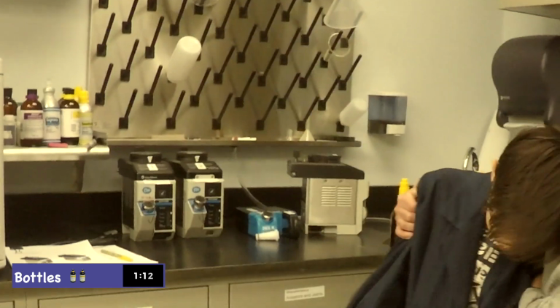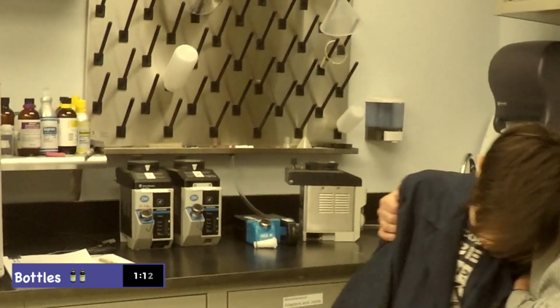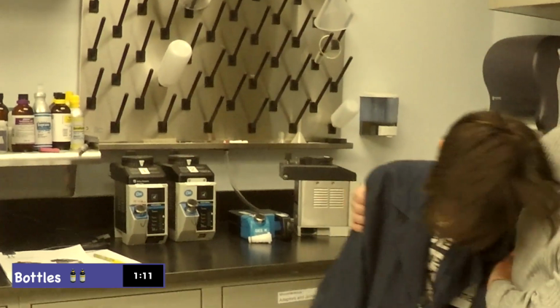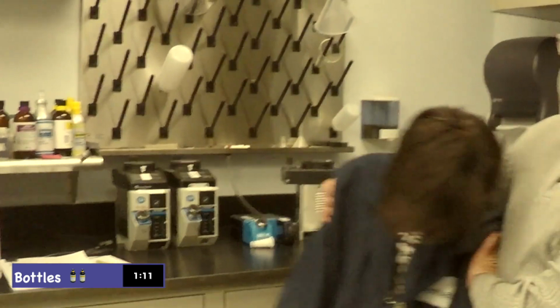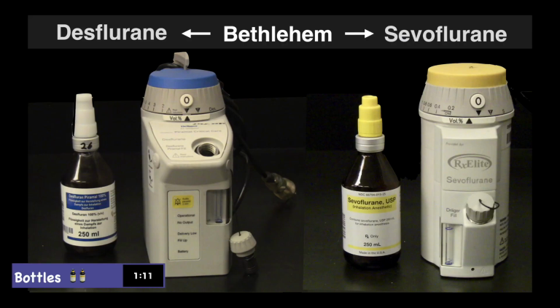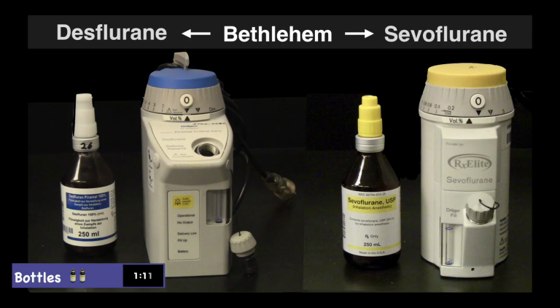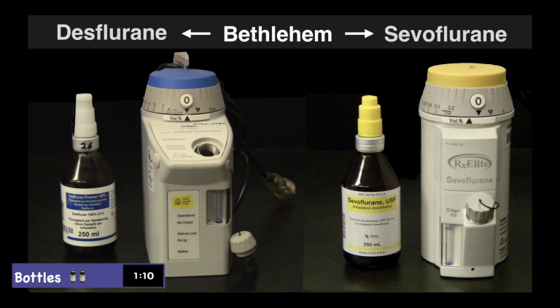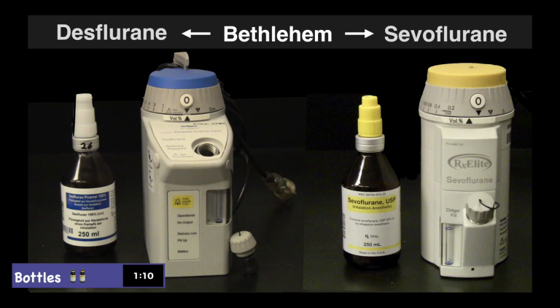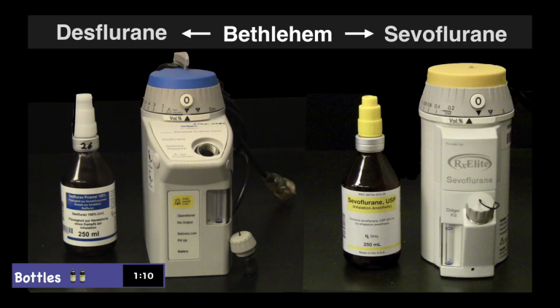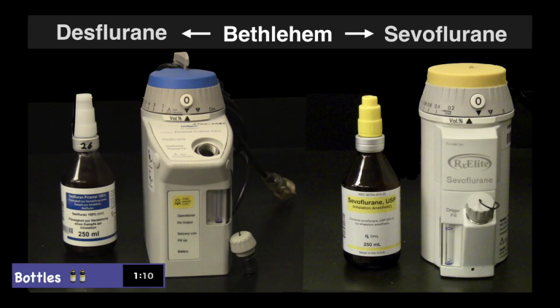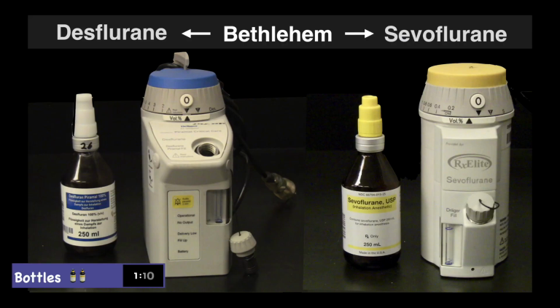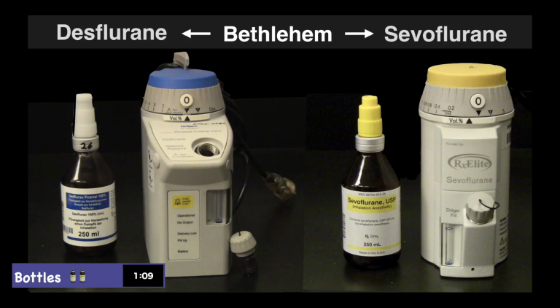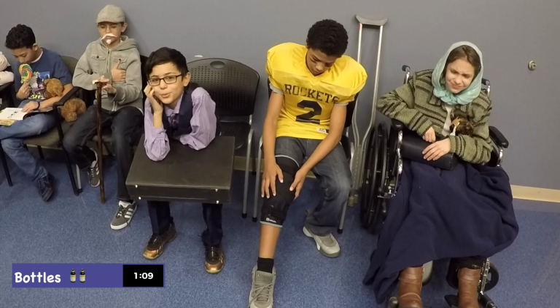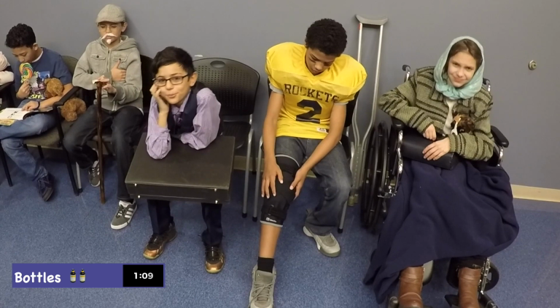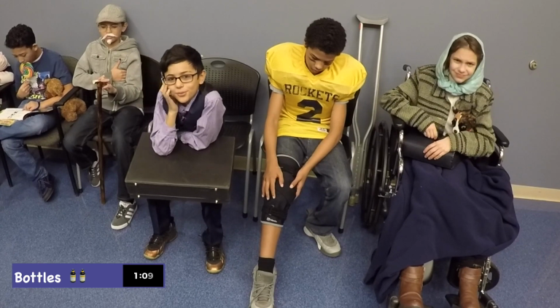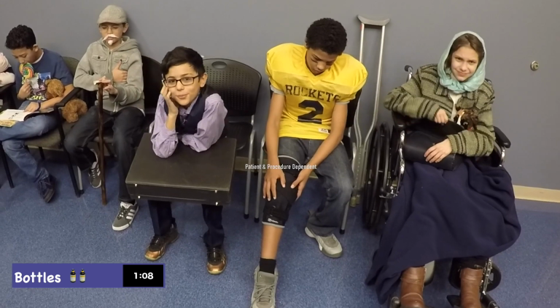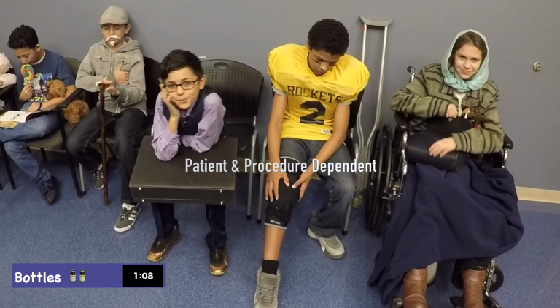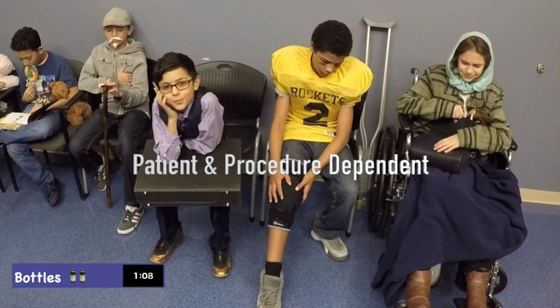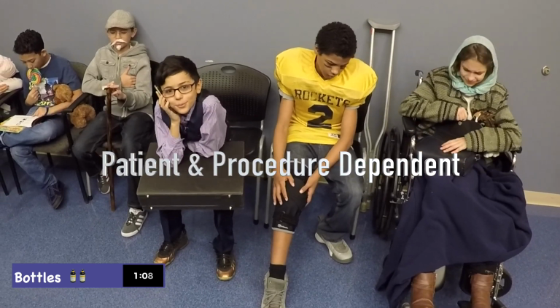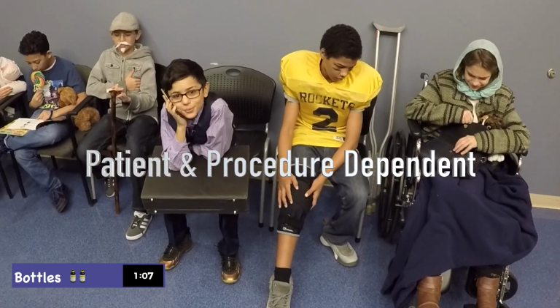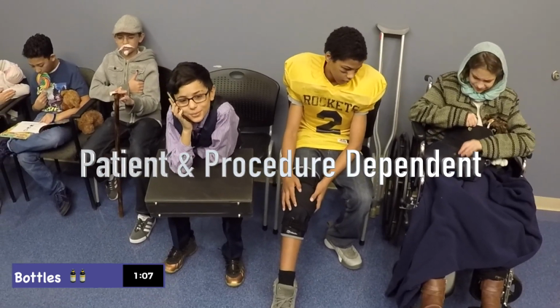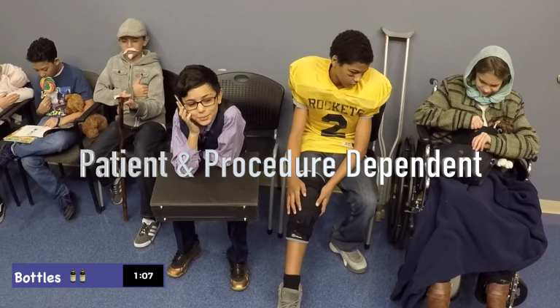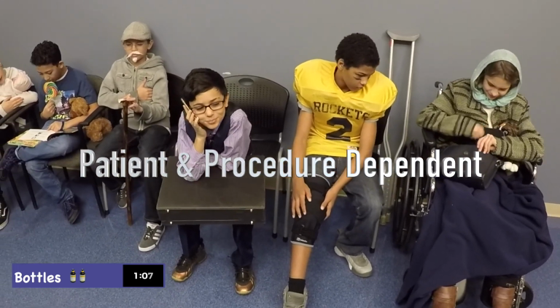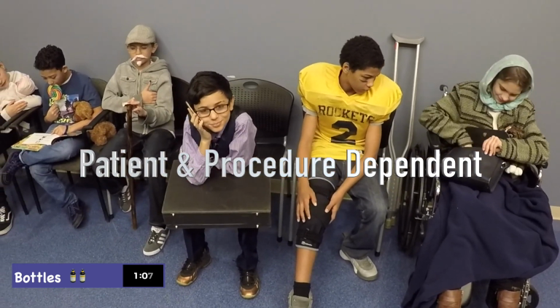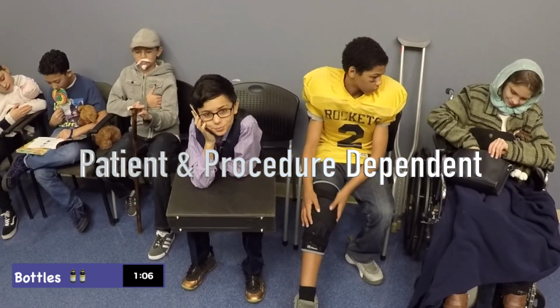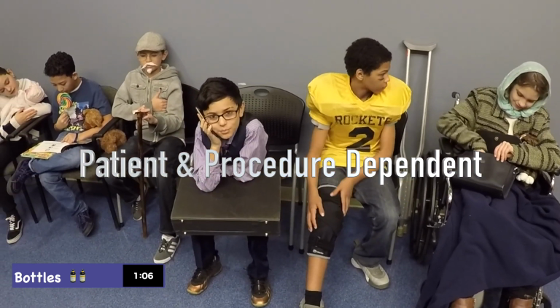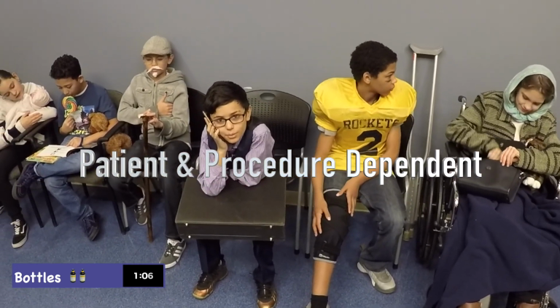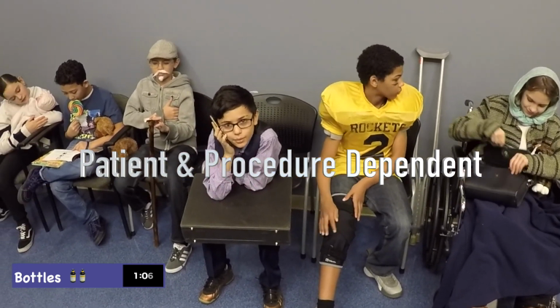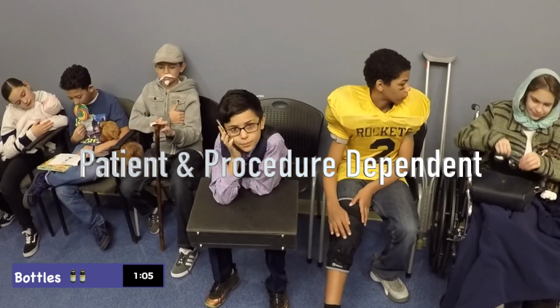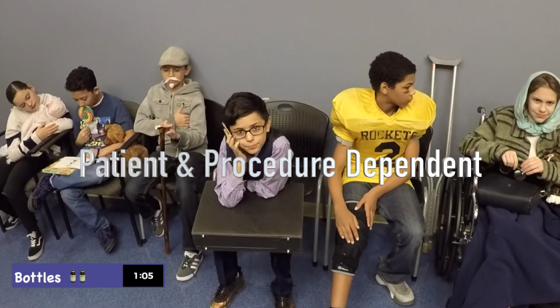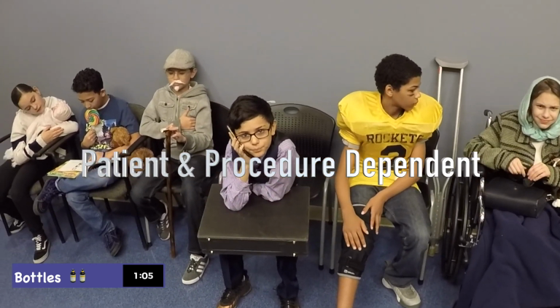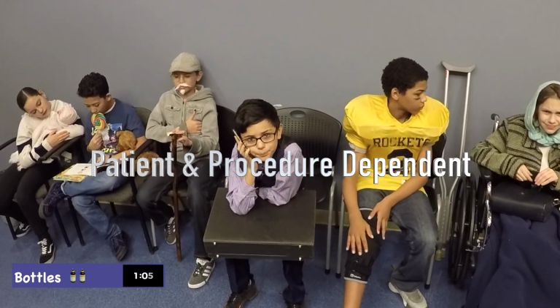Desflurine is another anesthesia manufactured in Bethlehem. Which anesthesia is used is patient and procedure-dependent.